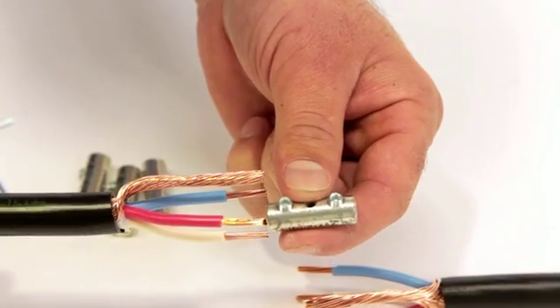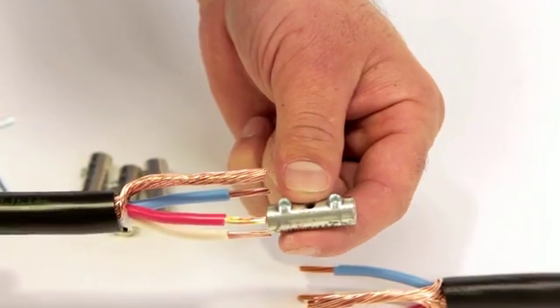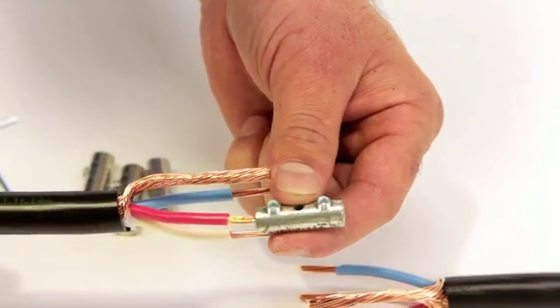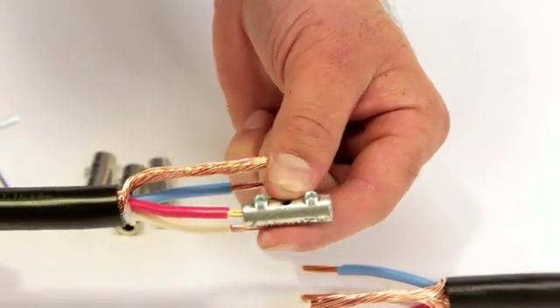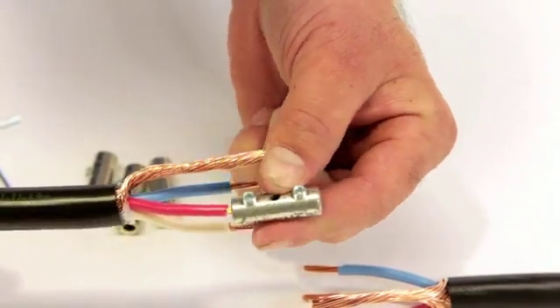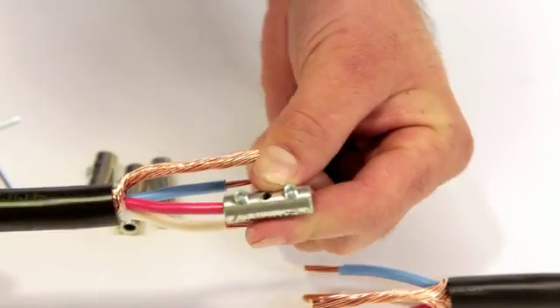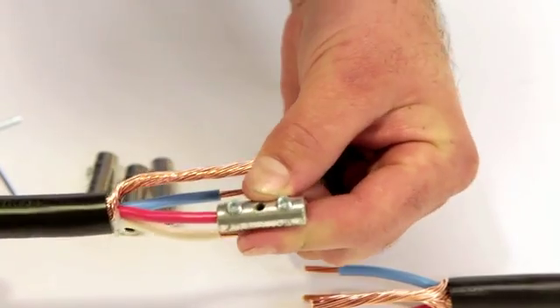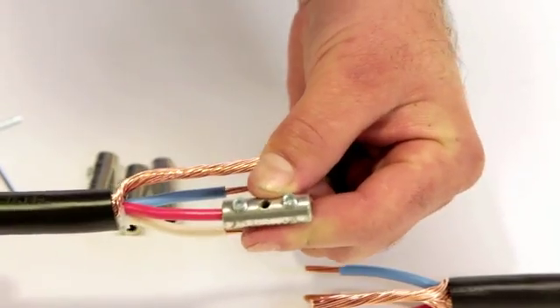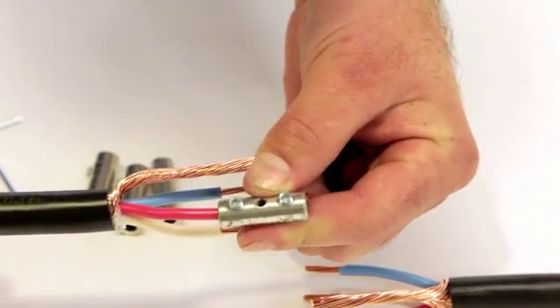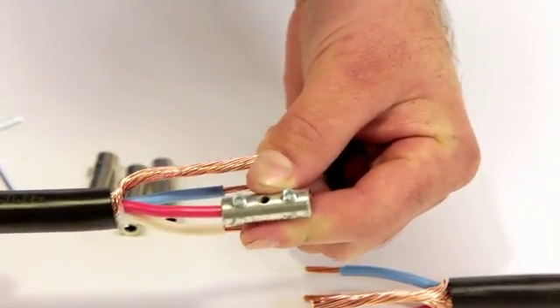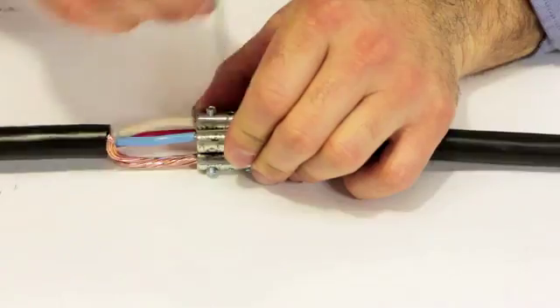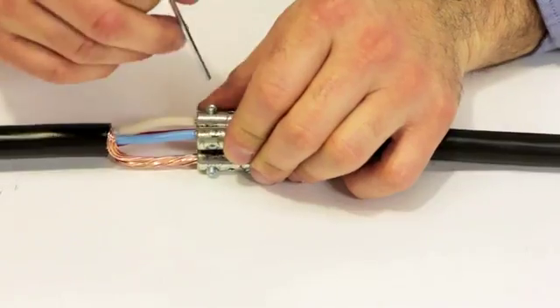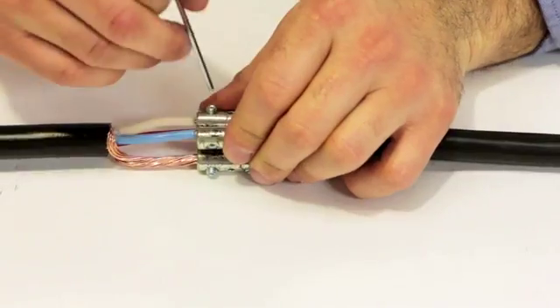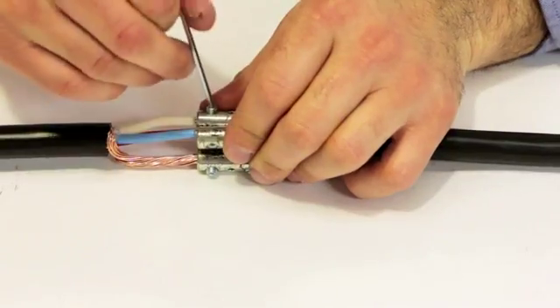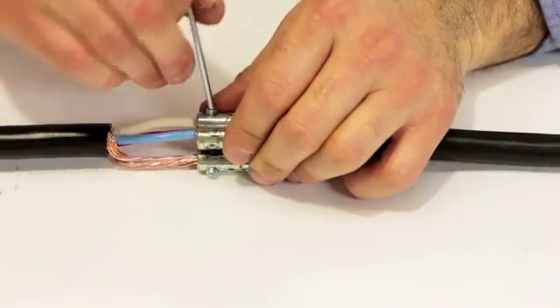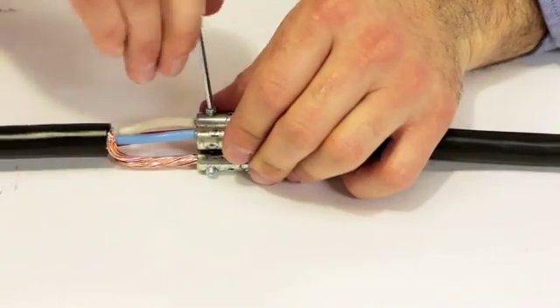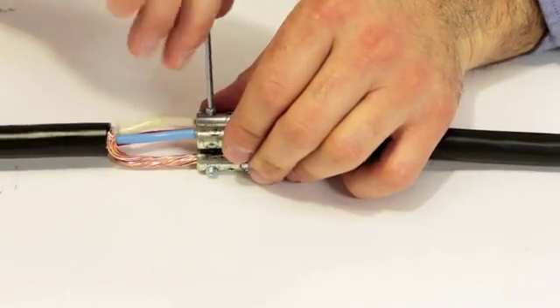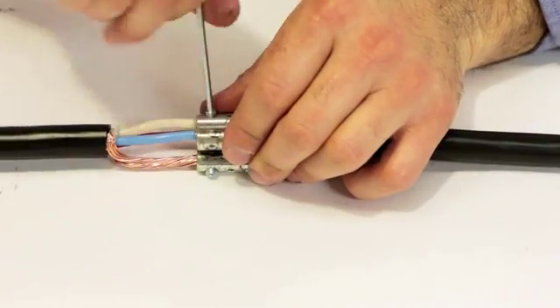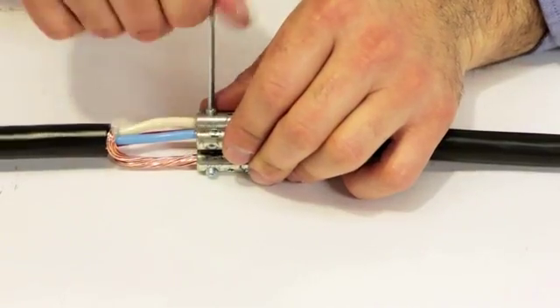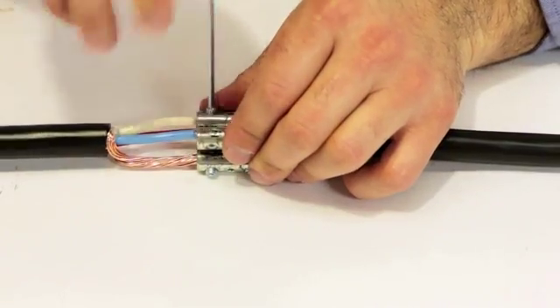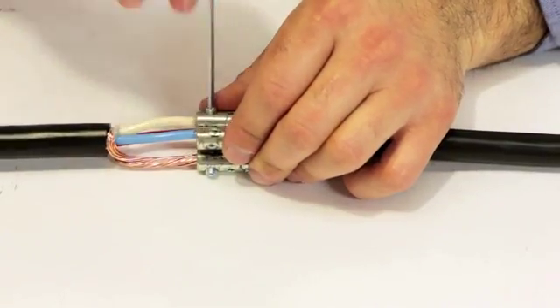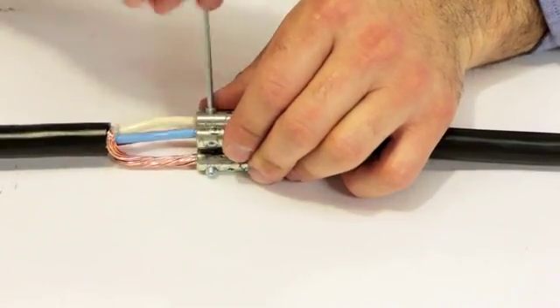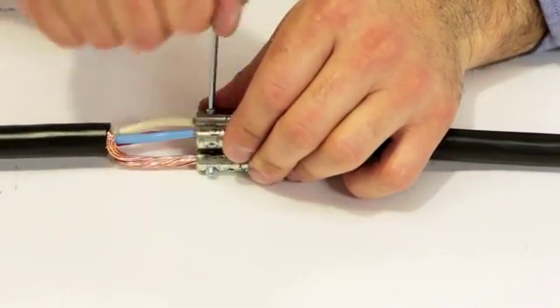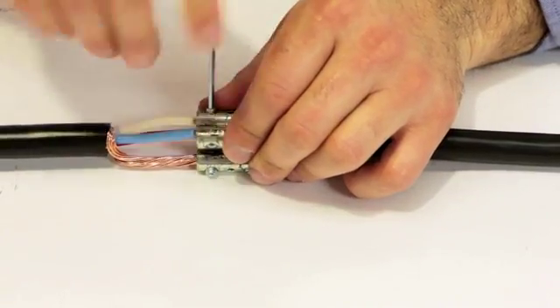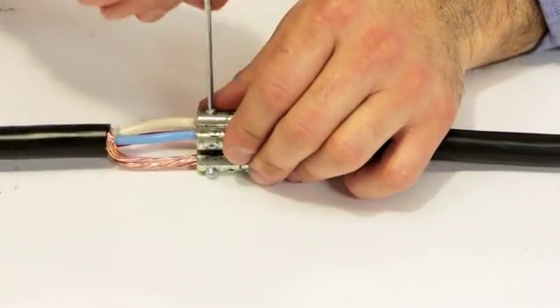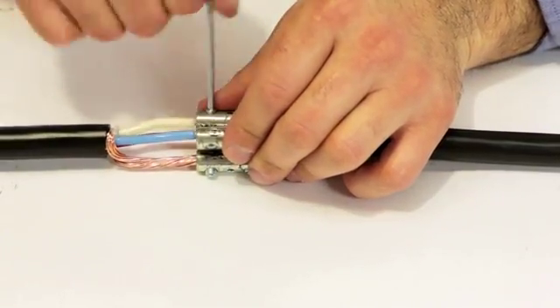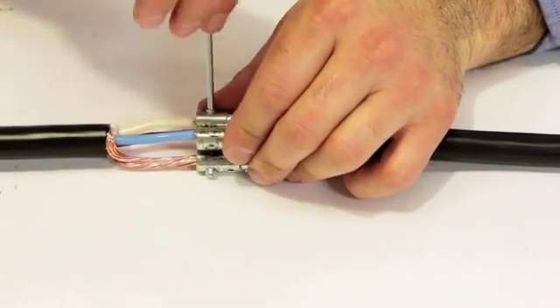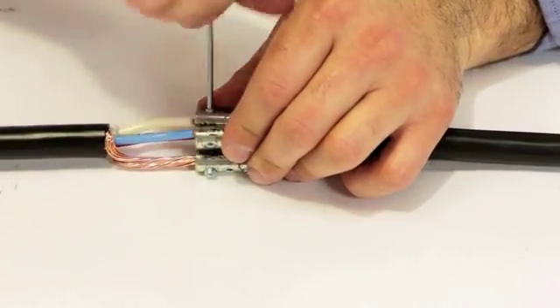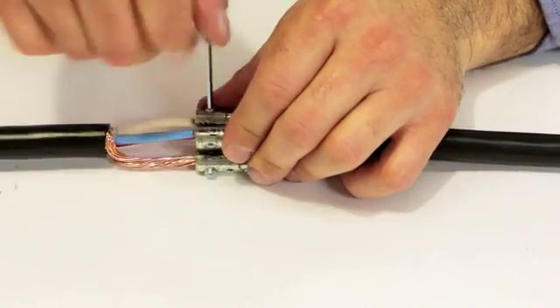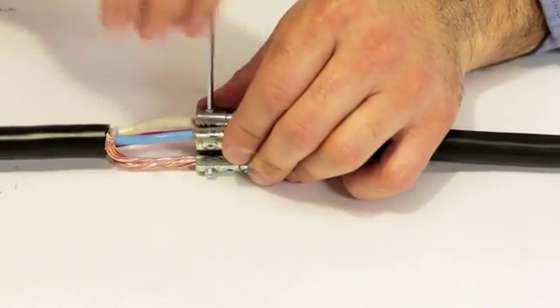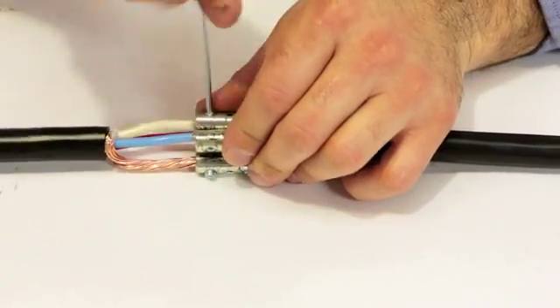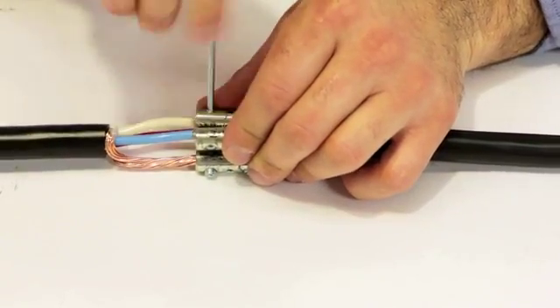Using the Allen key provided, tighten the screw connectors to the recommended torque.